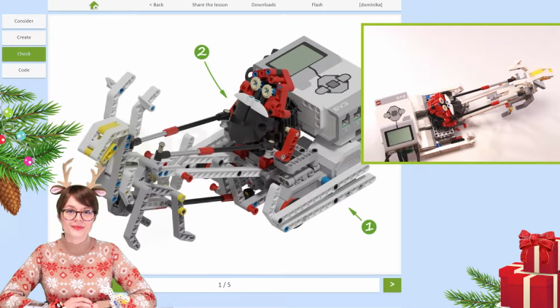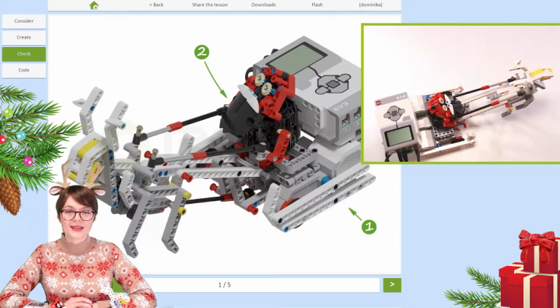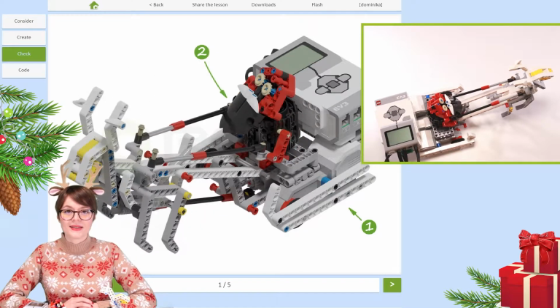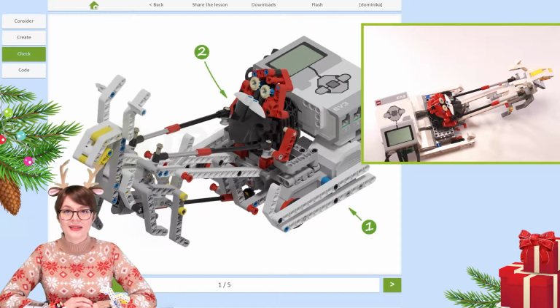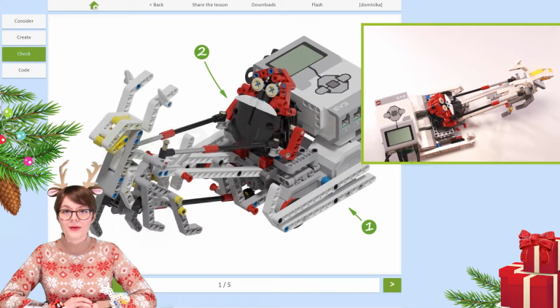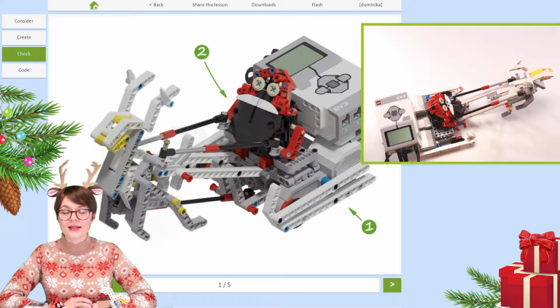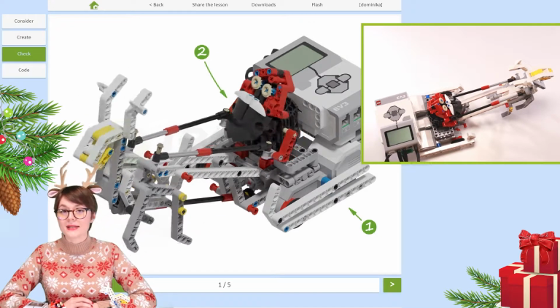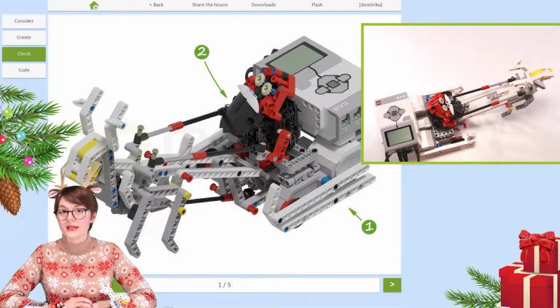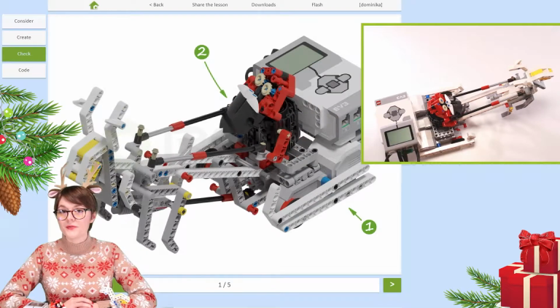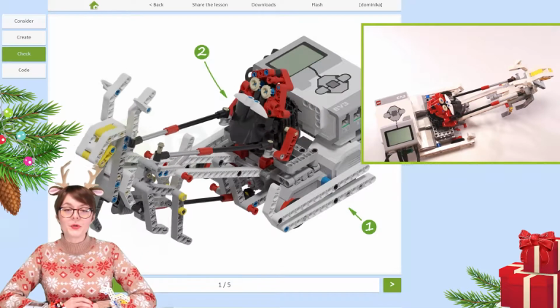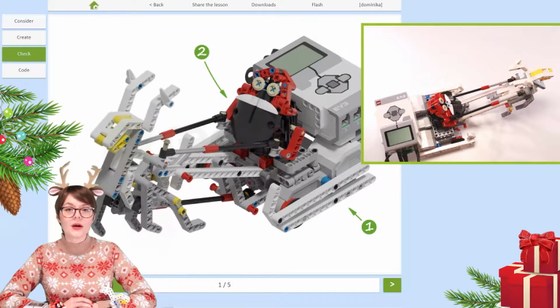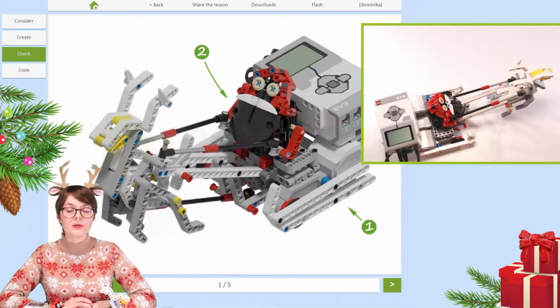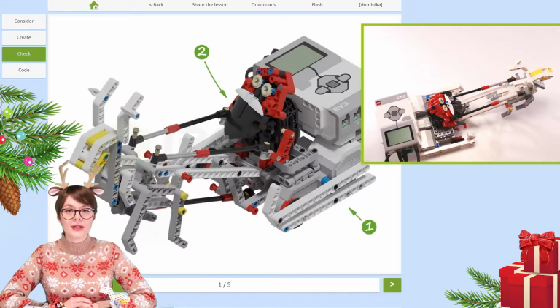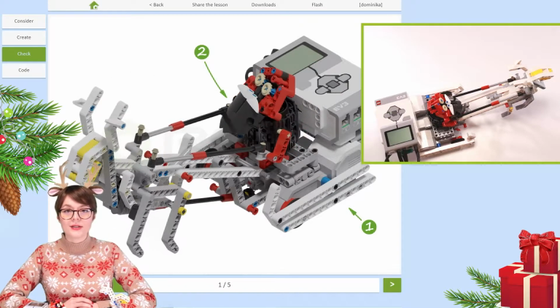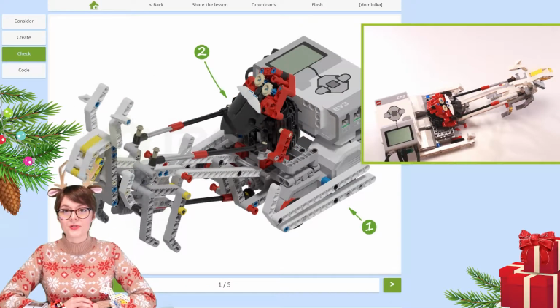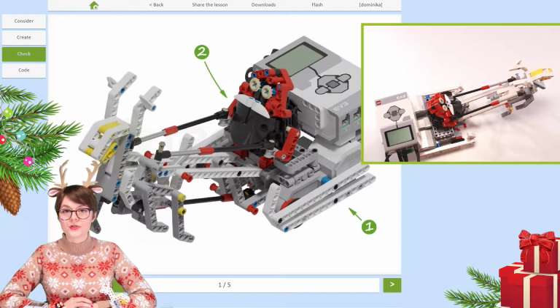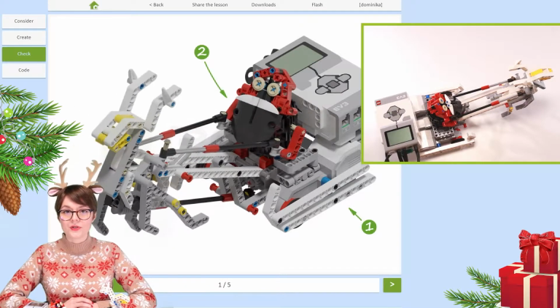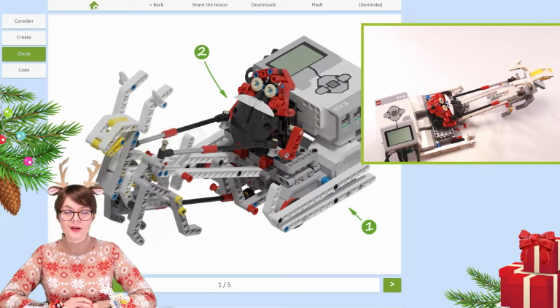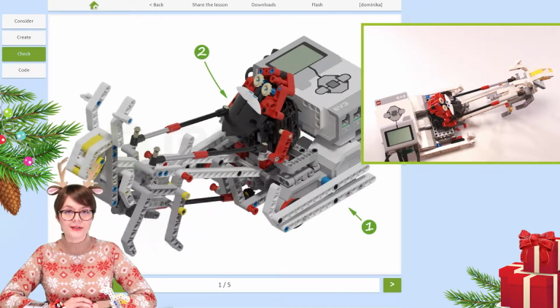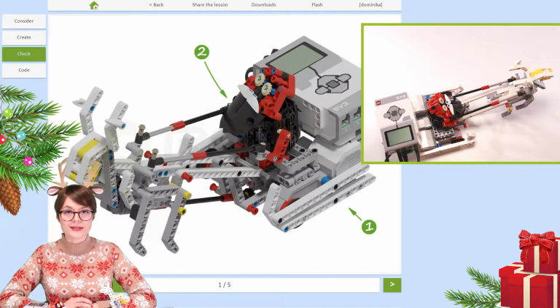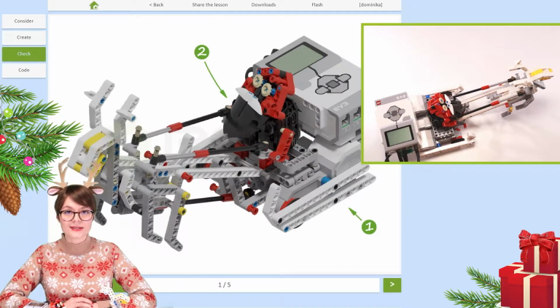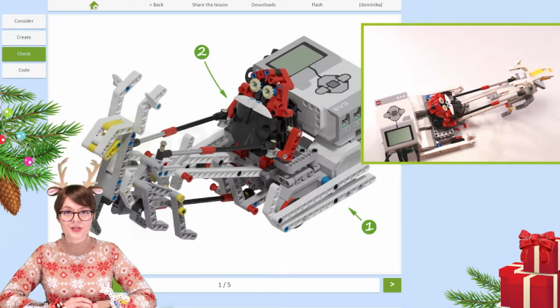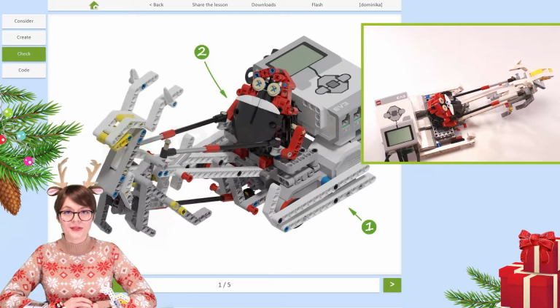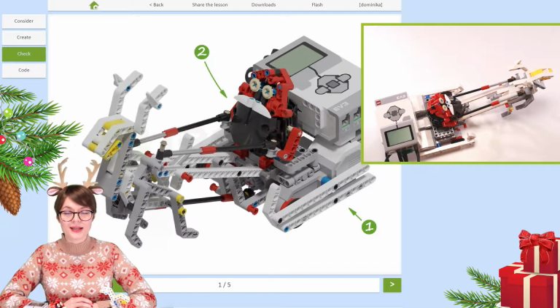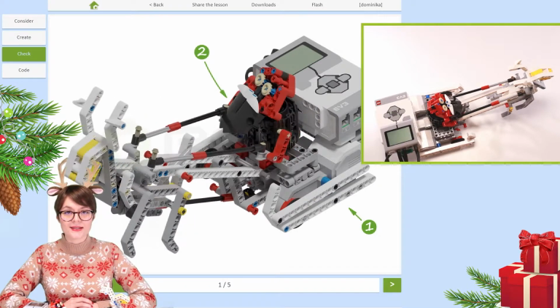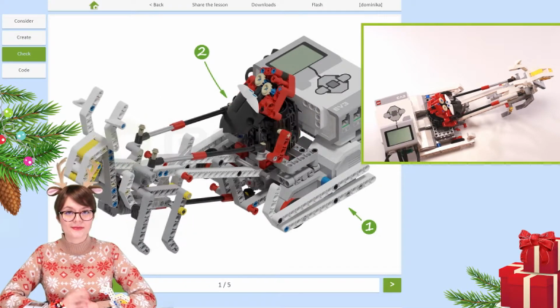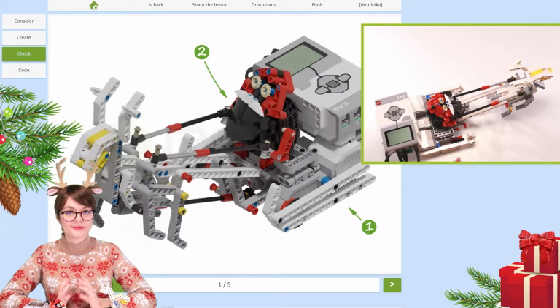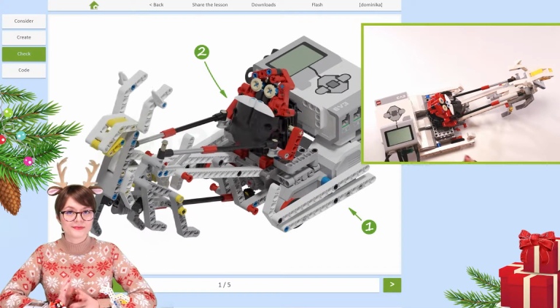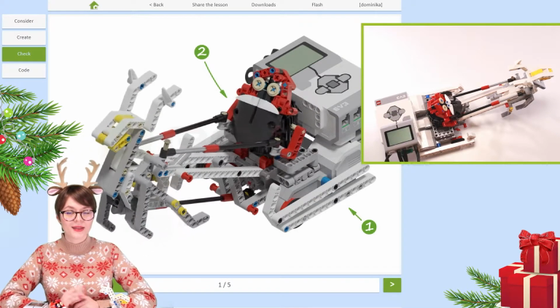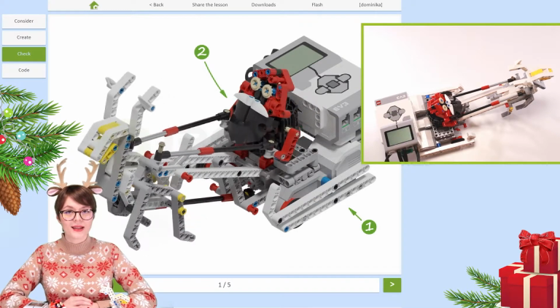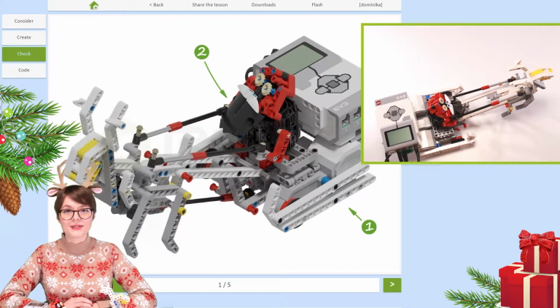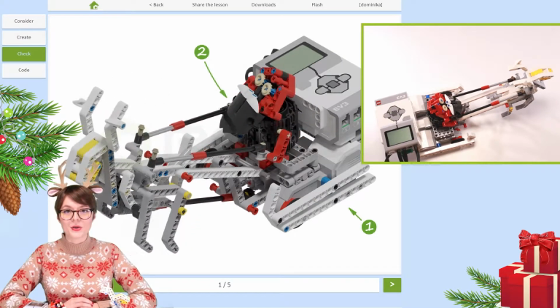Now guys, if you are ready to start this stage of the lesson, let's do it.